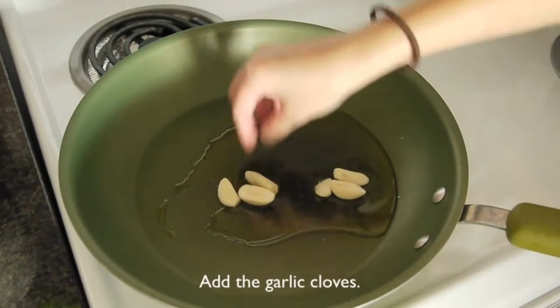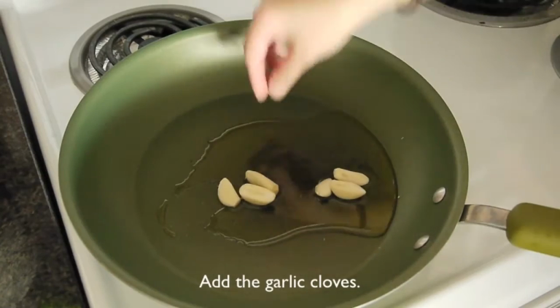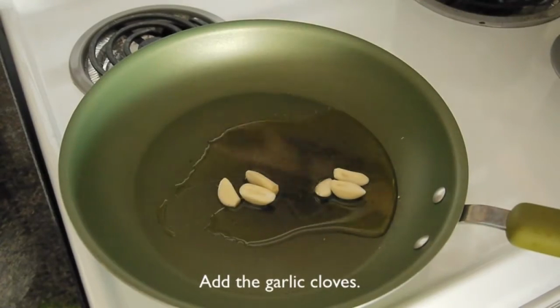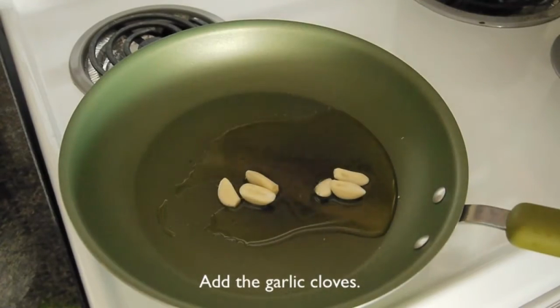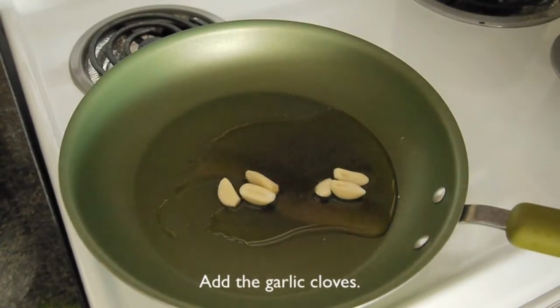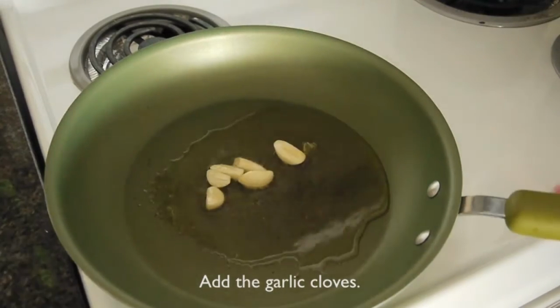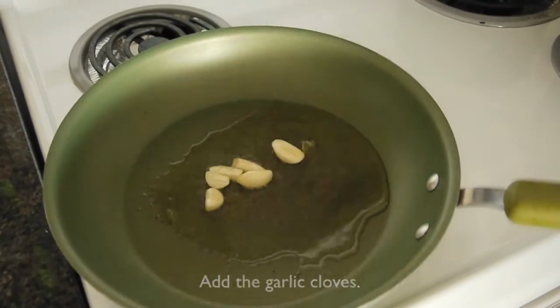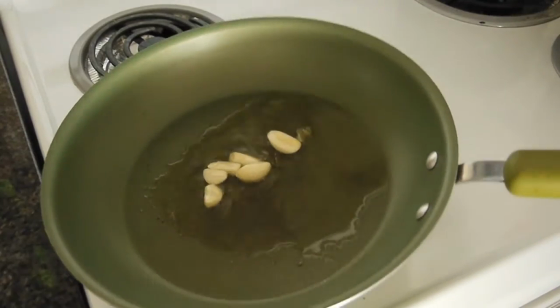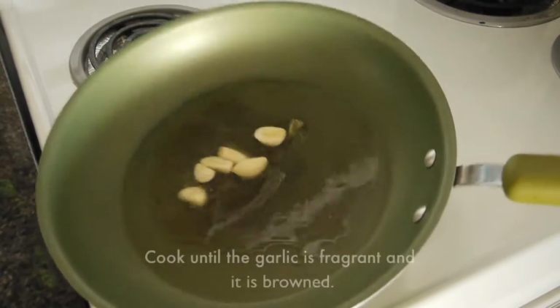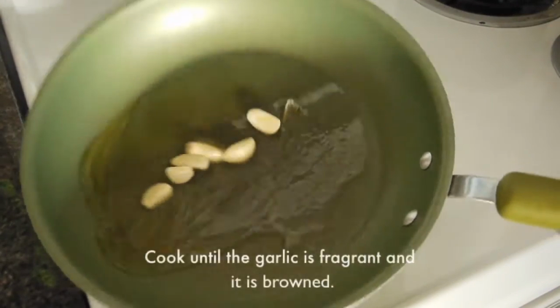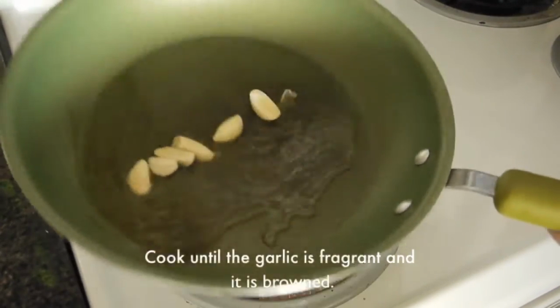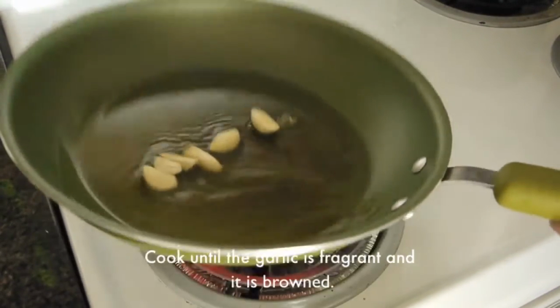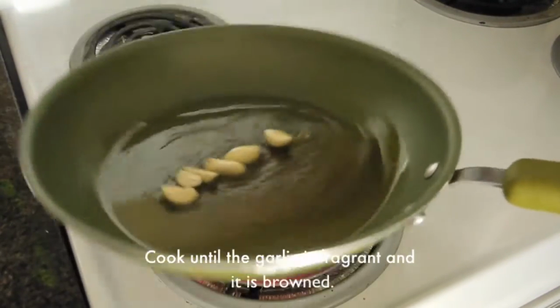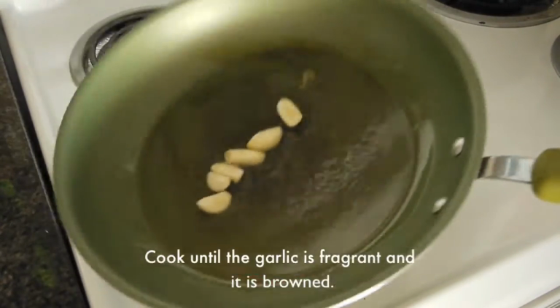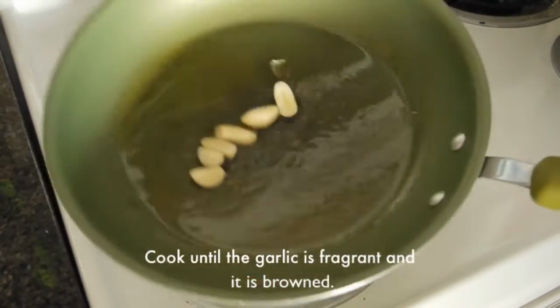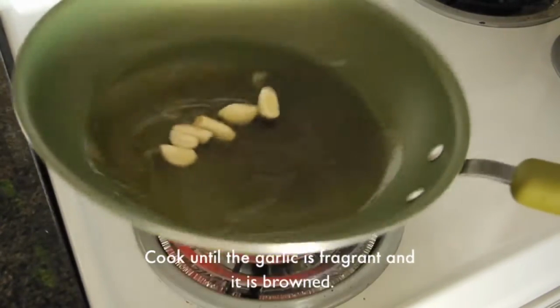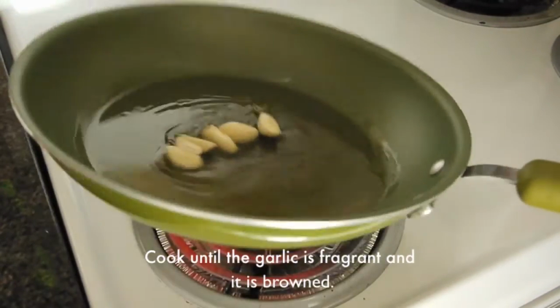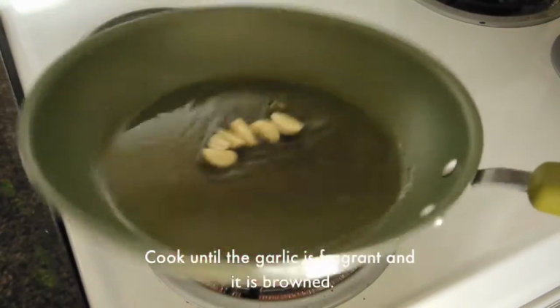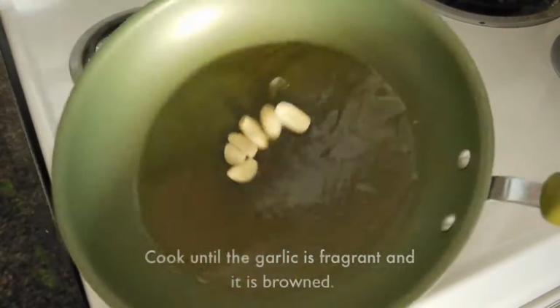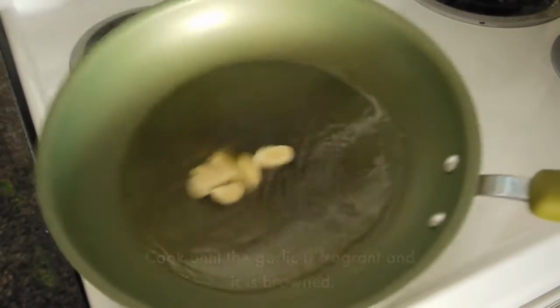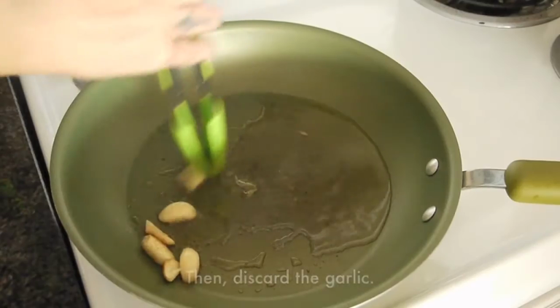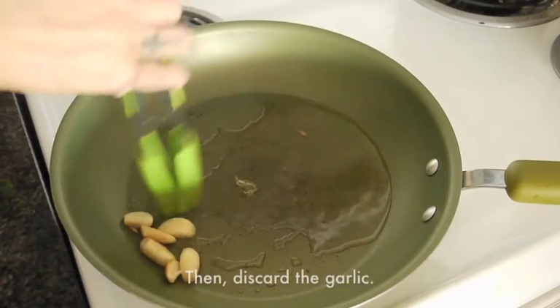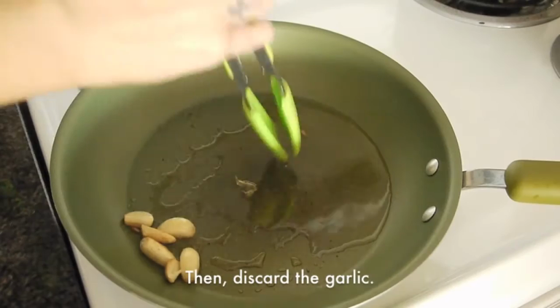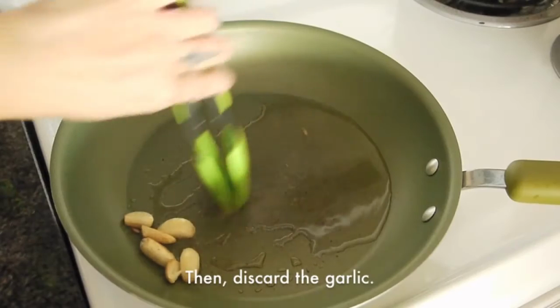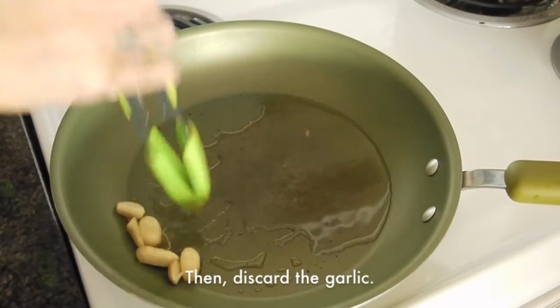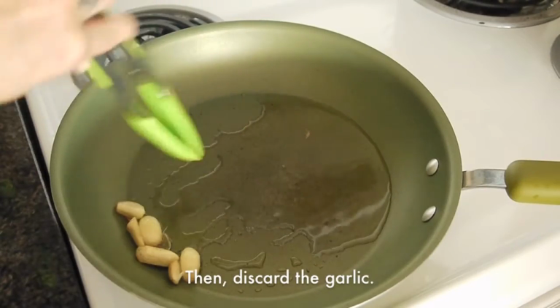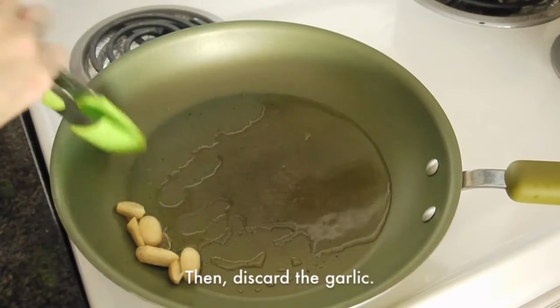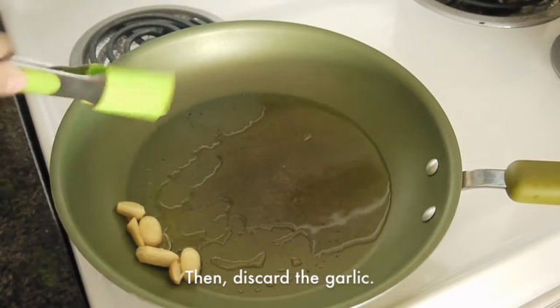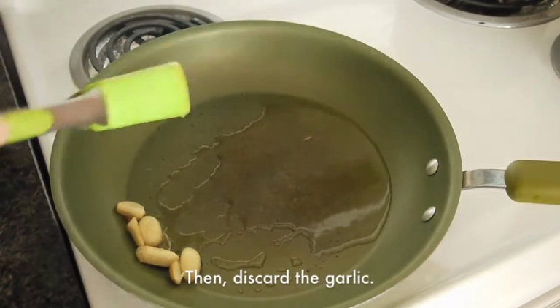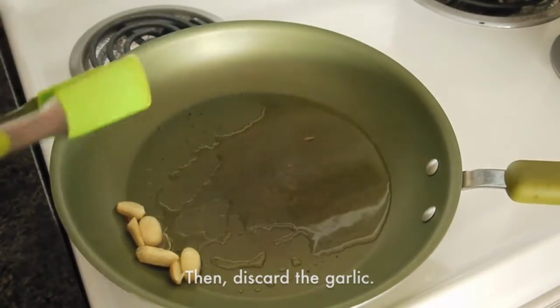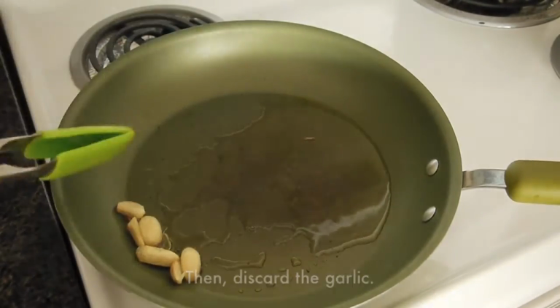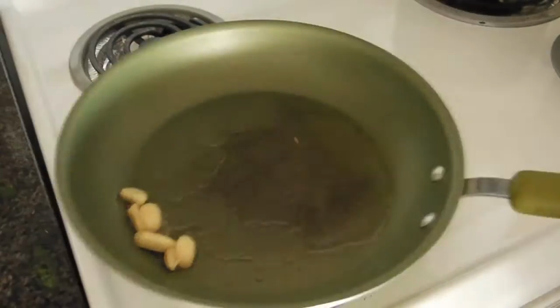Add the garlic cloves. Cook until the garlic is fragrant and it is brown, and then discard the garlic.